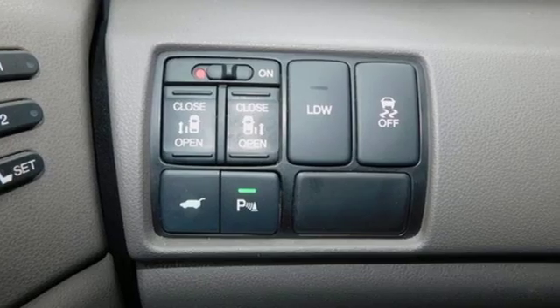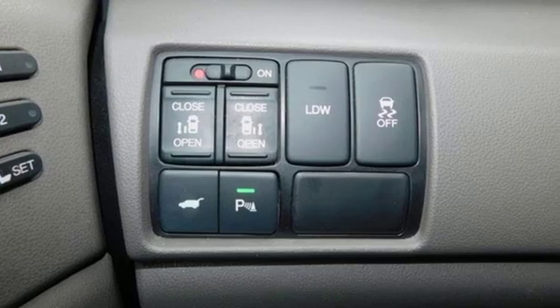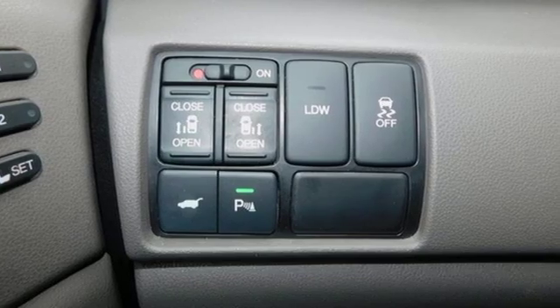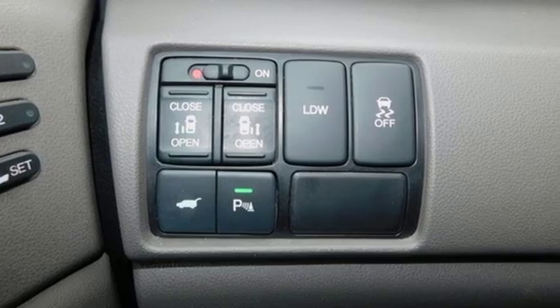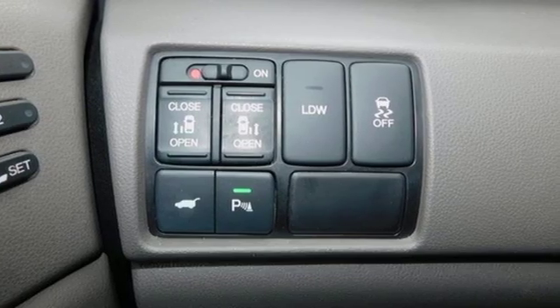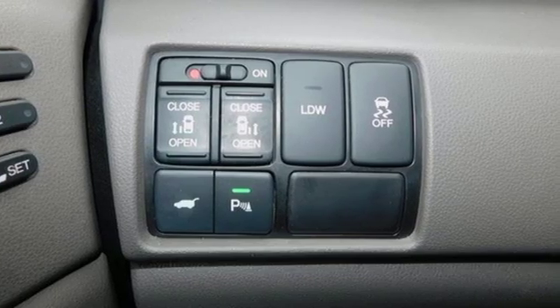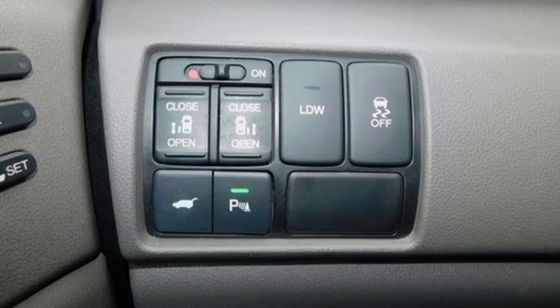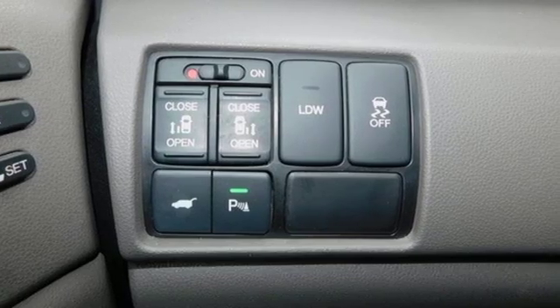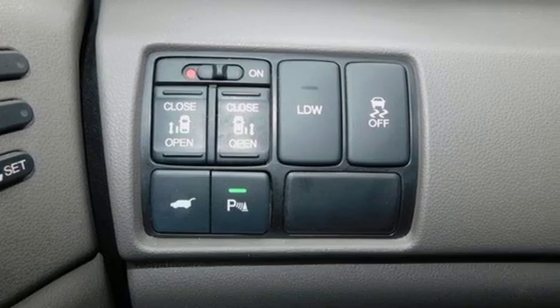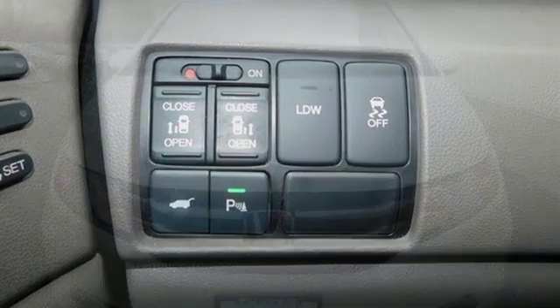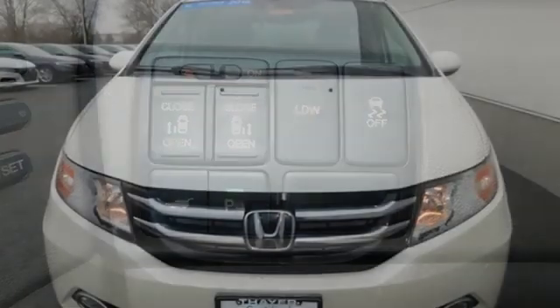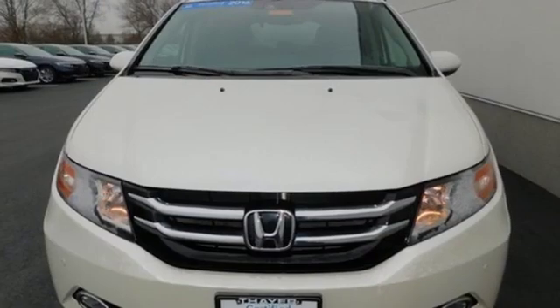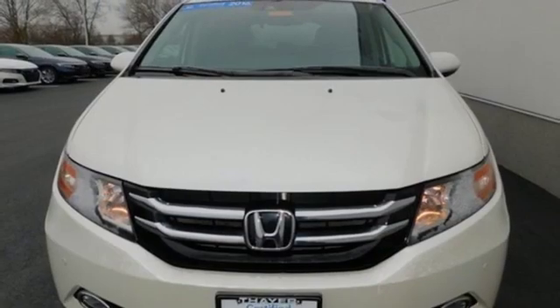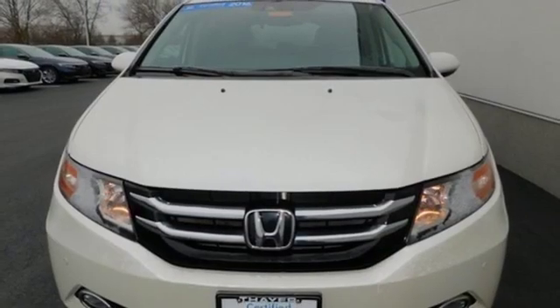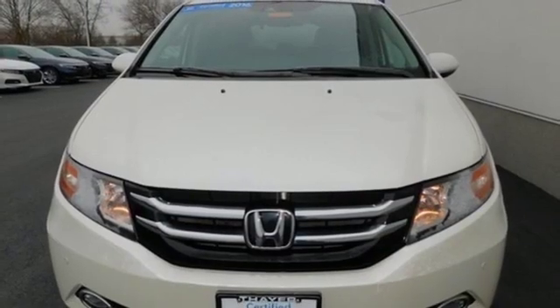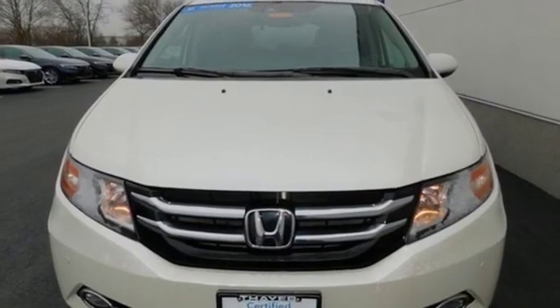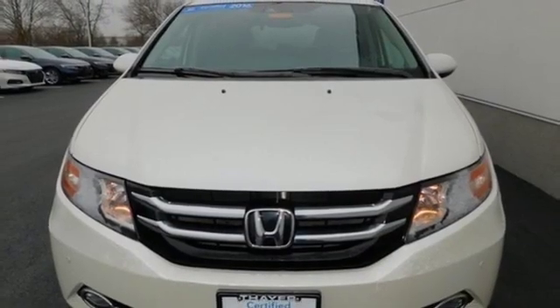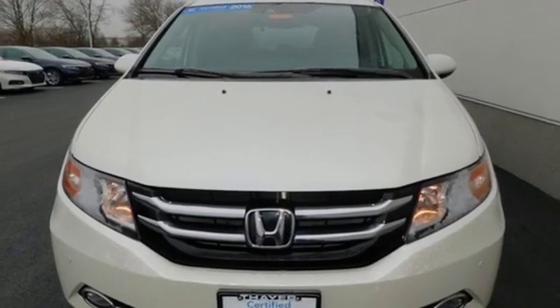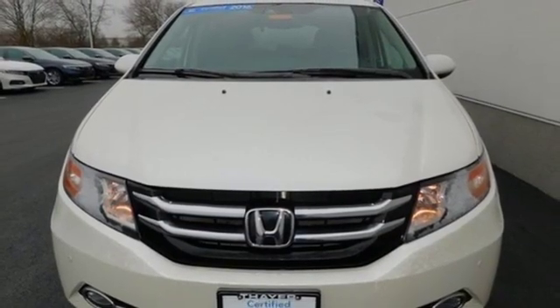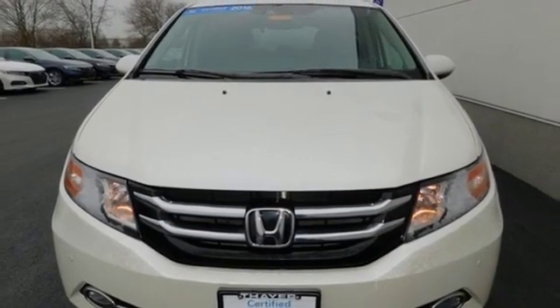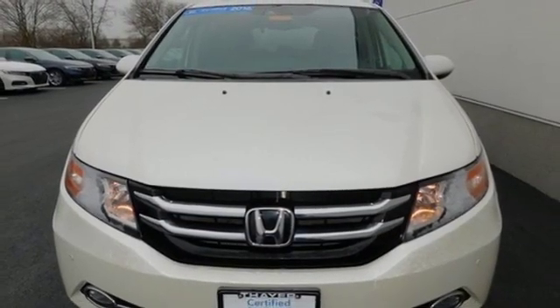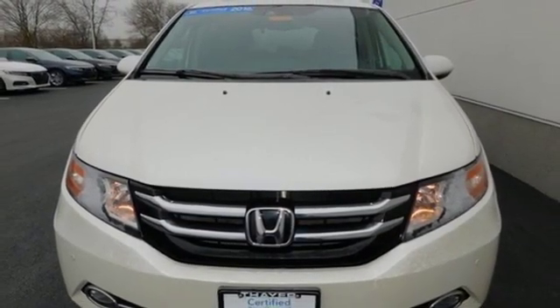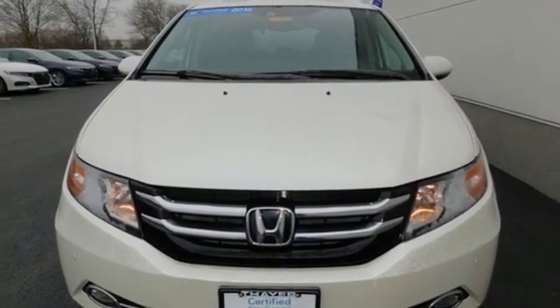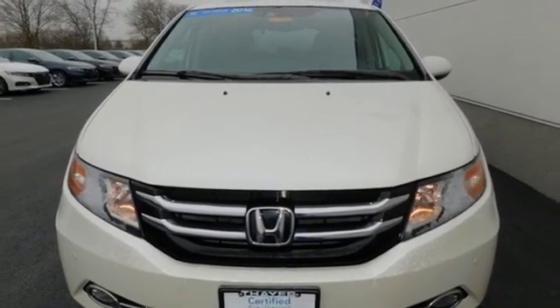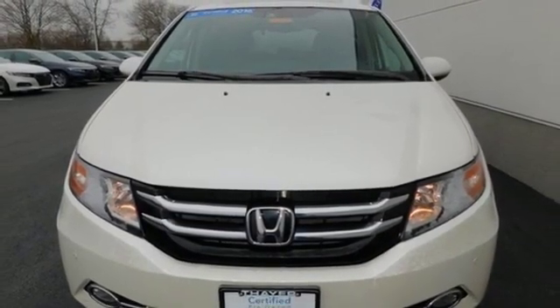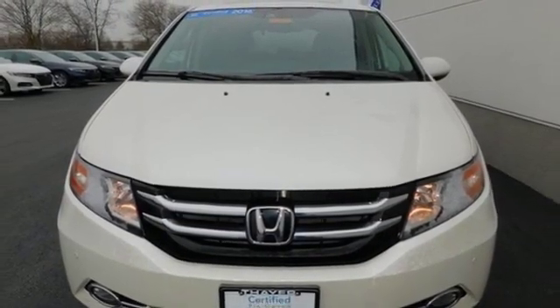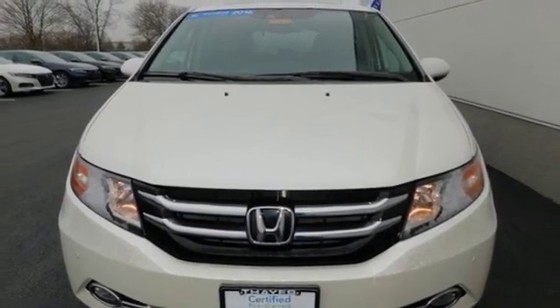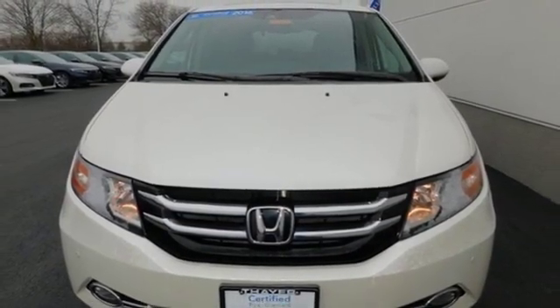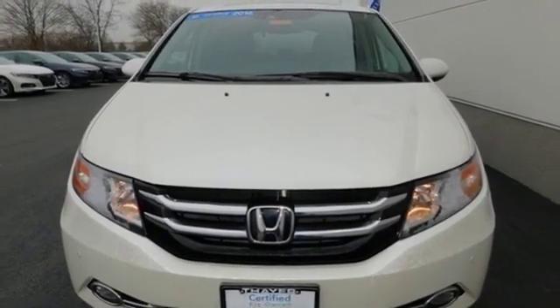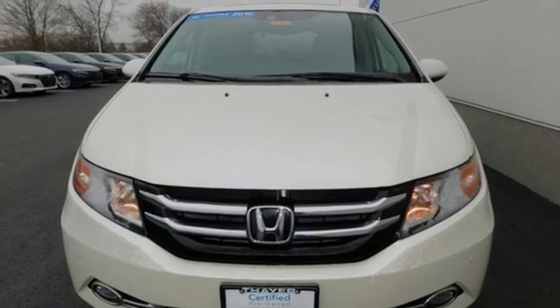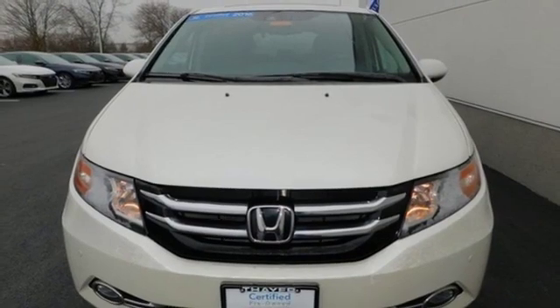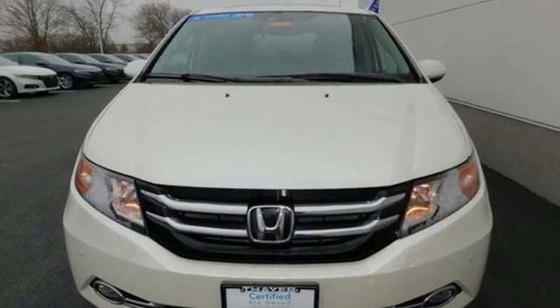Honda's created some of the most admired vehicles on the planet. Hurry in today and see it for yourself.